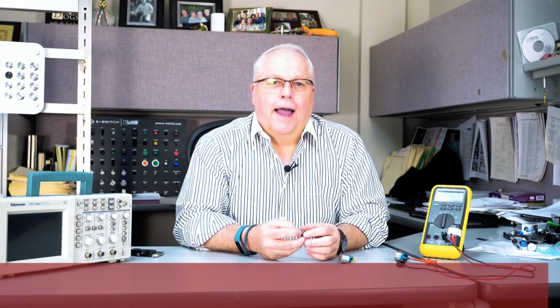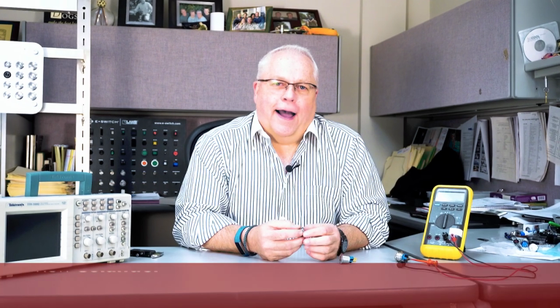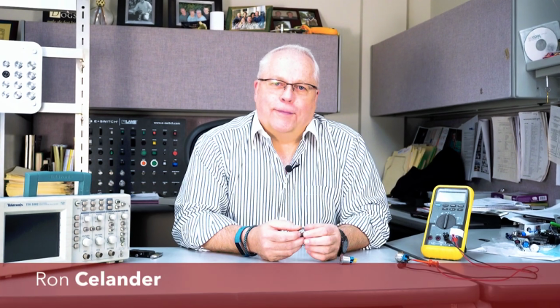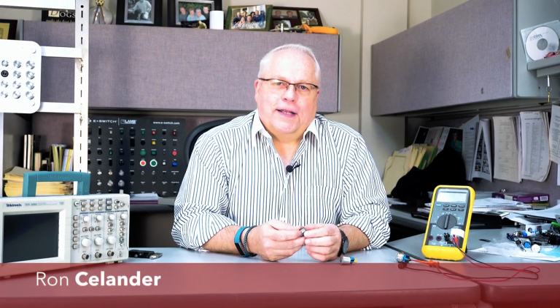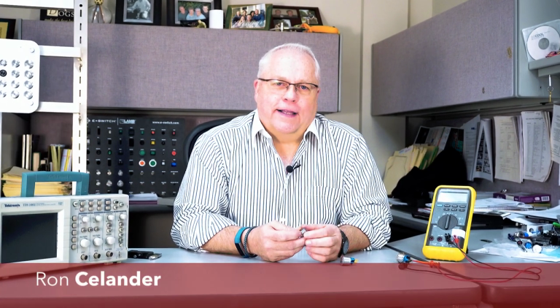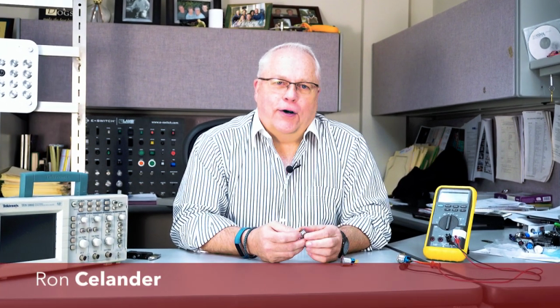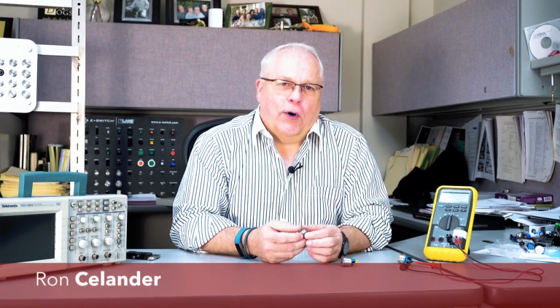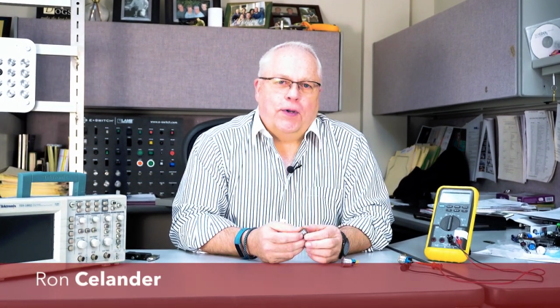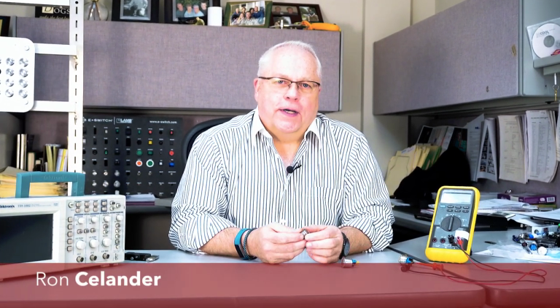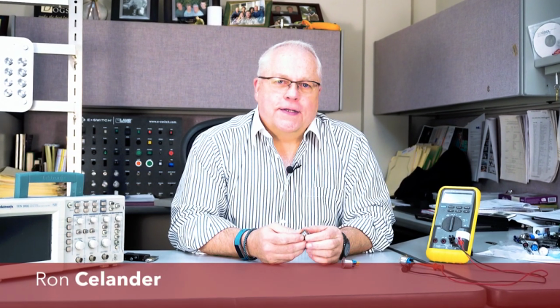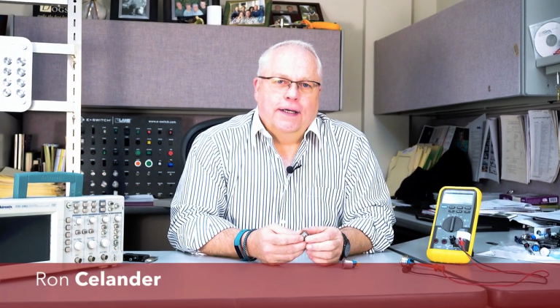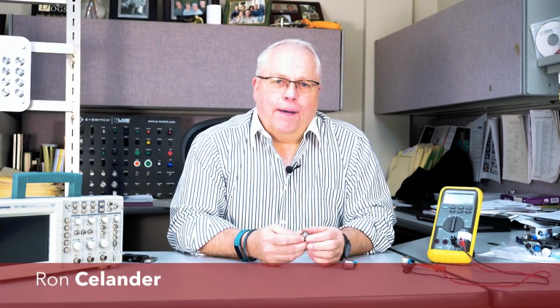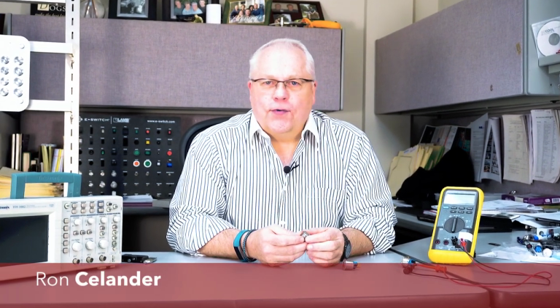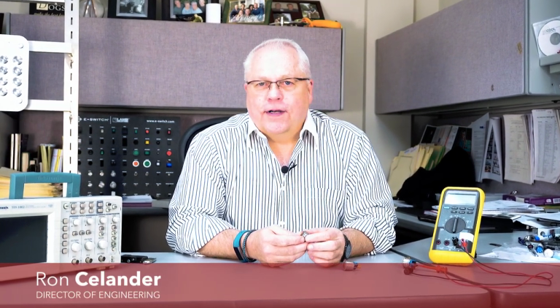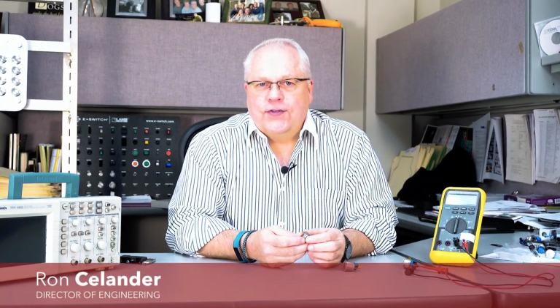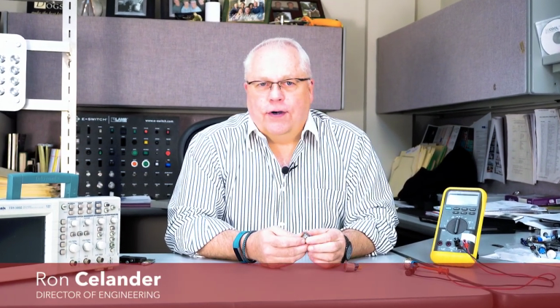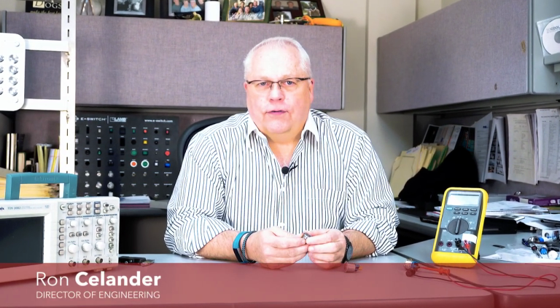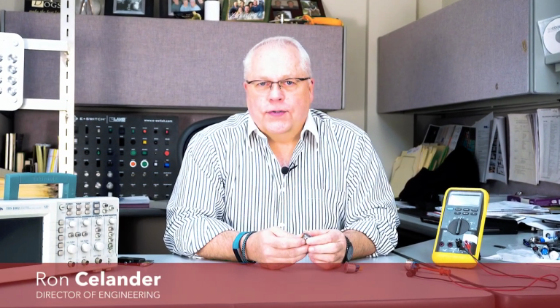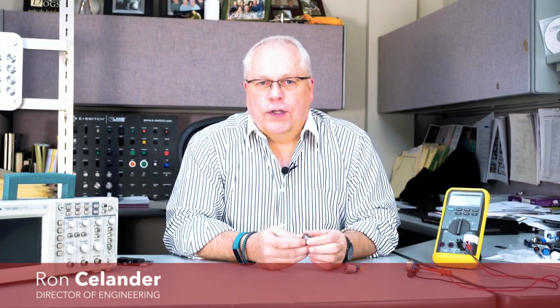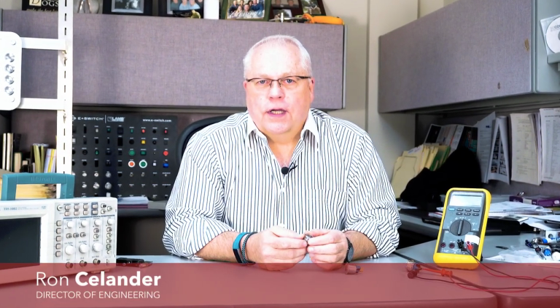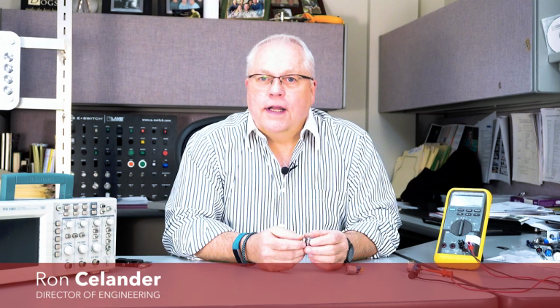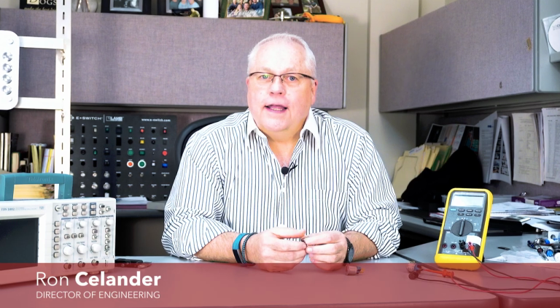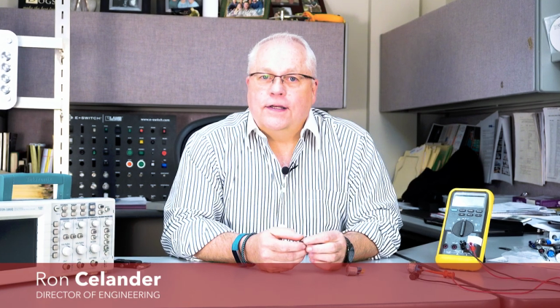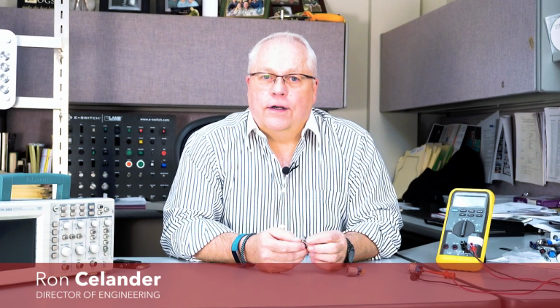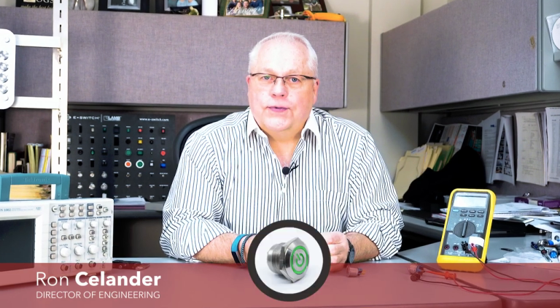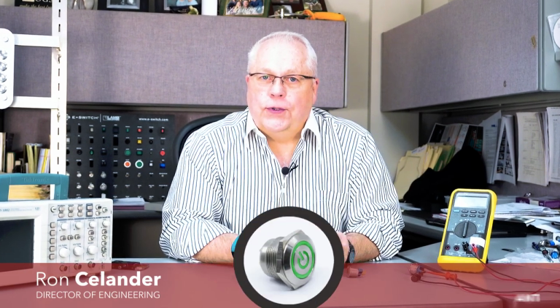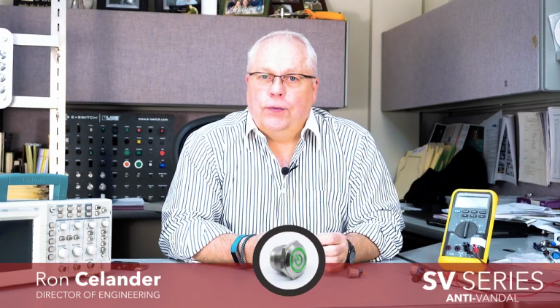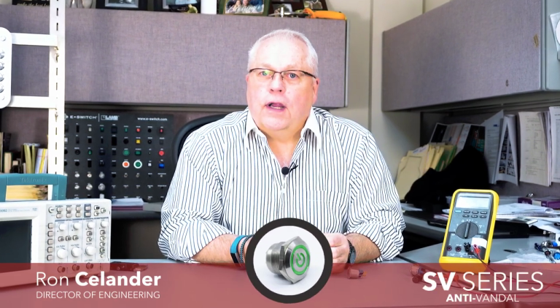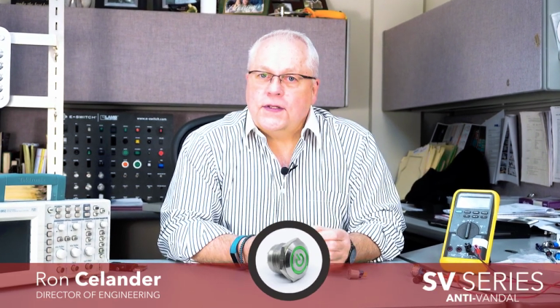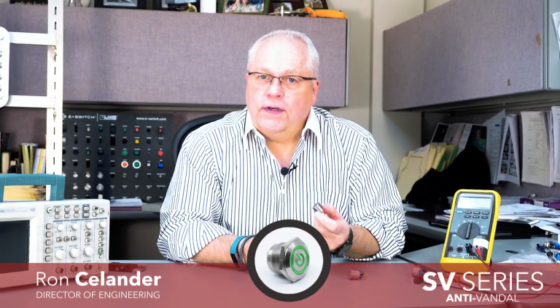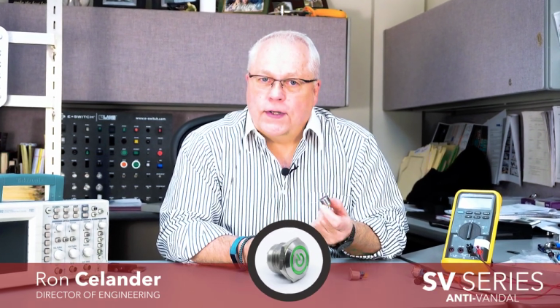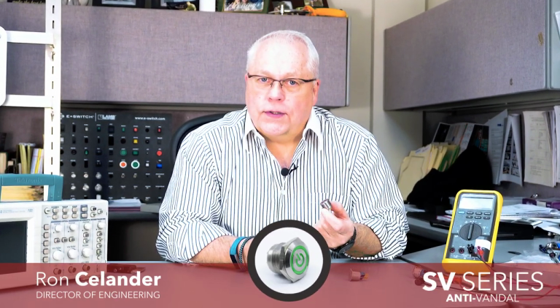Hi, I'm Ron Steelander and welcome to eBits. I'm the director of engineering for eSwitch and today I'd like to introduce to you our SV series.